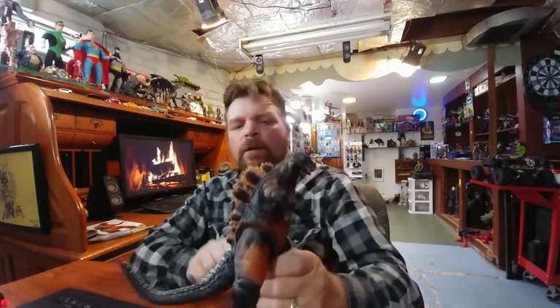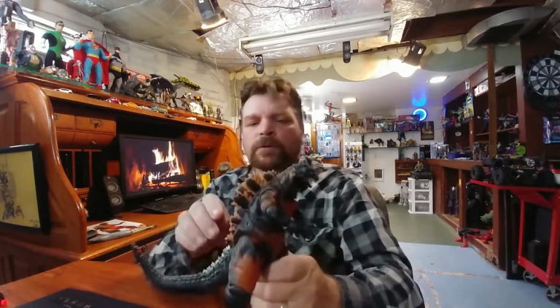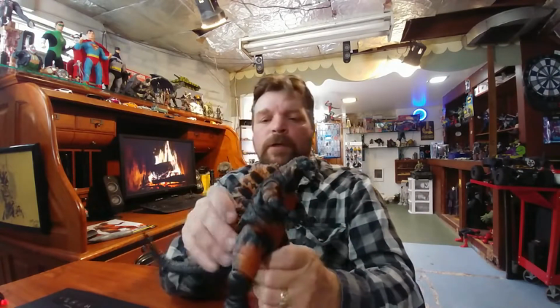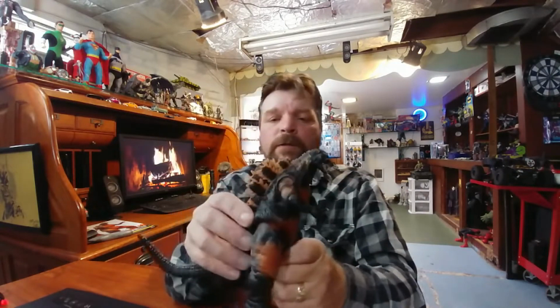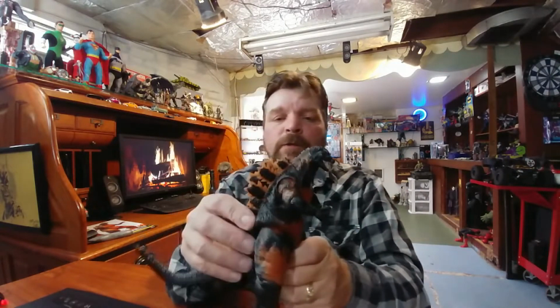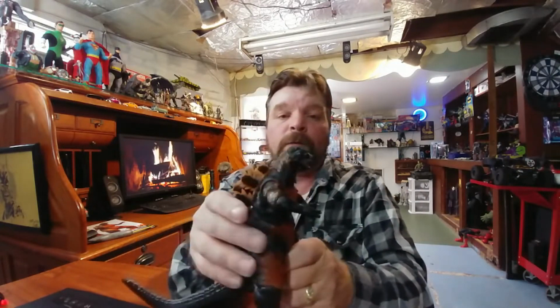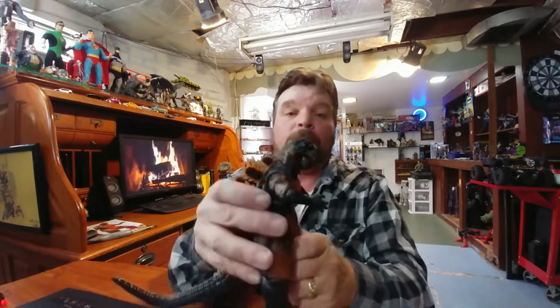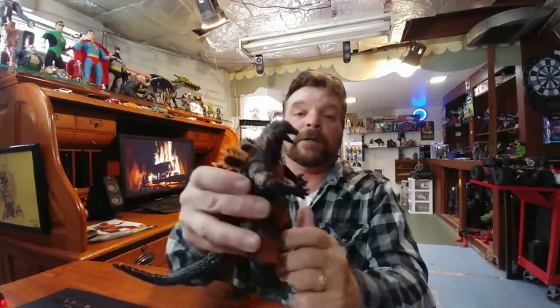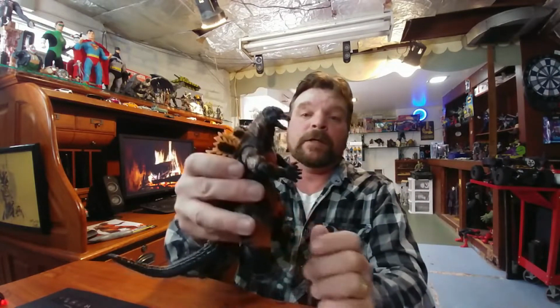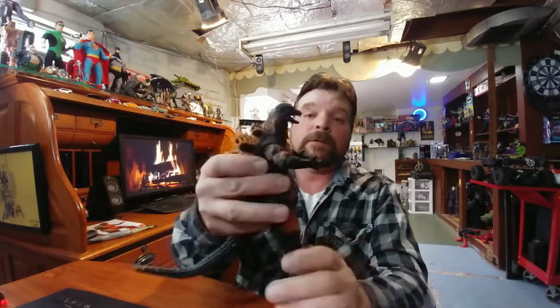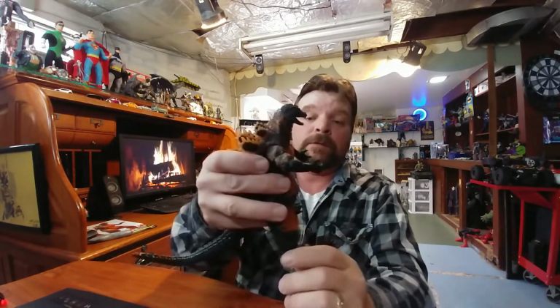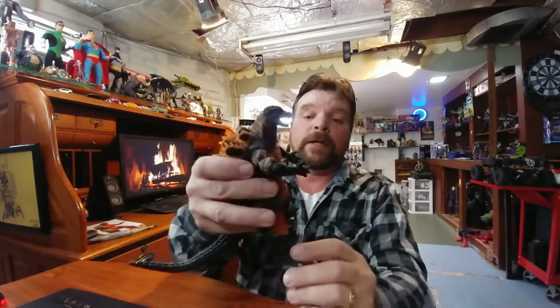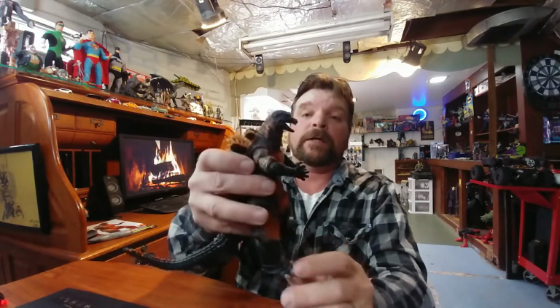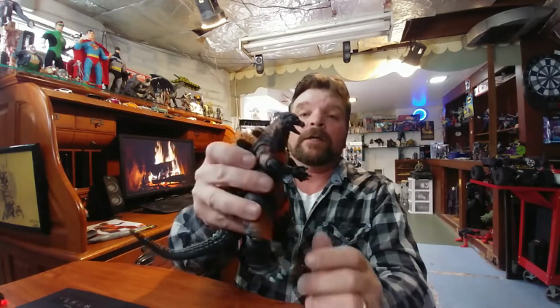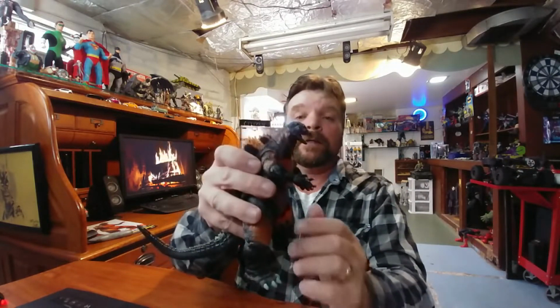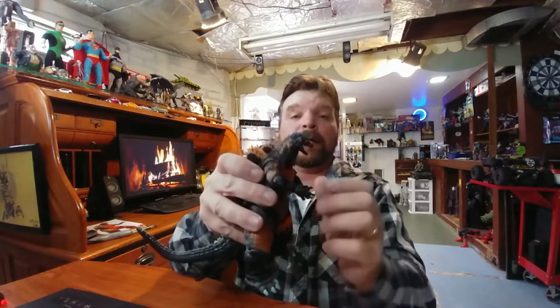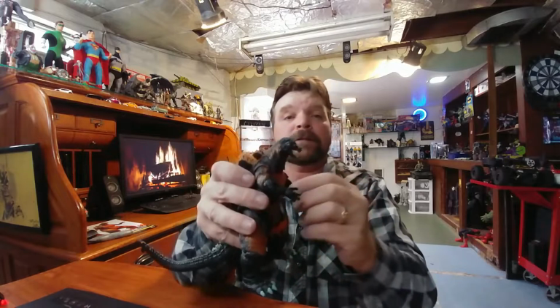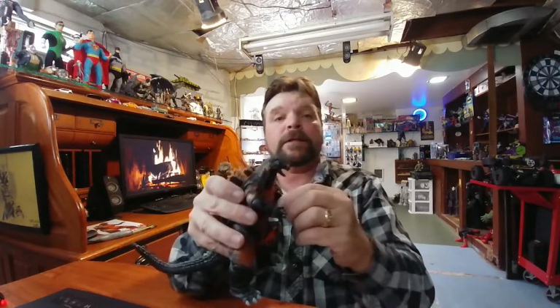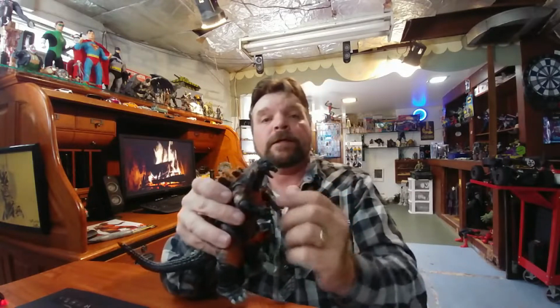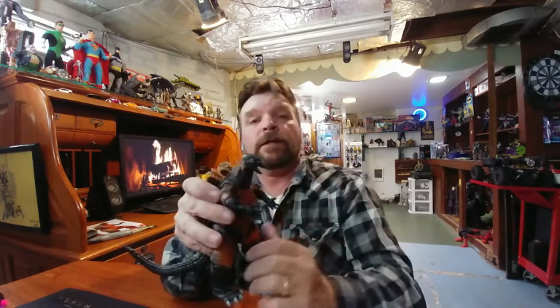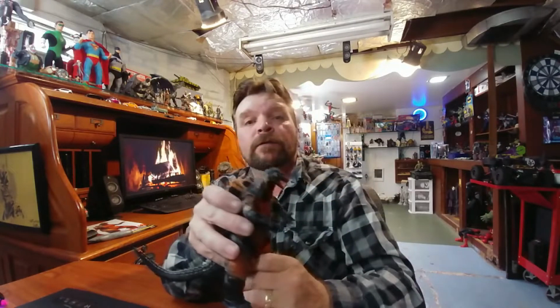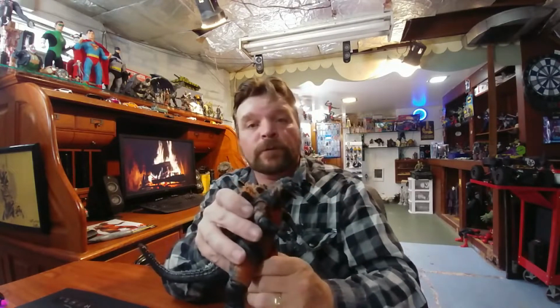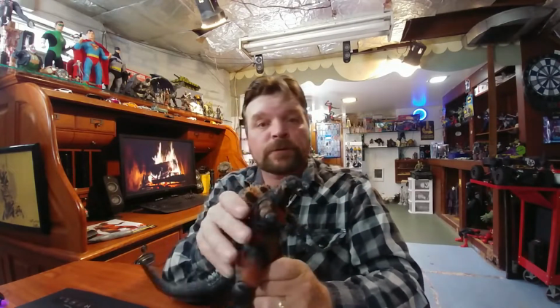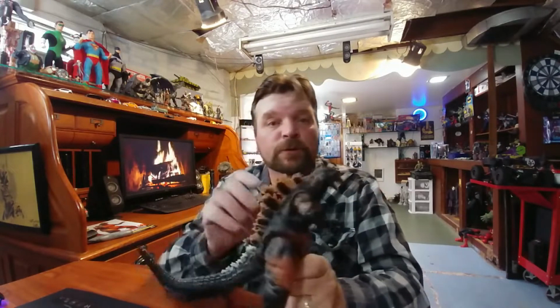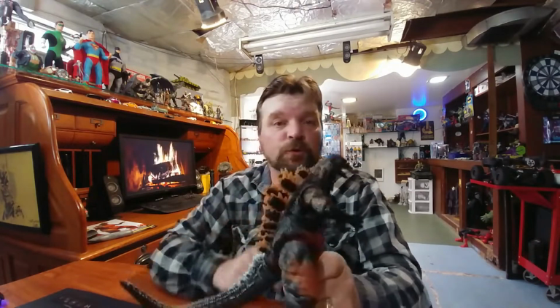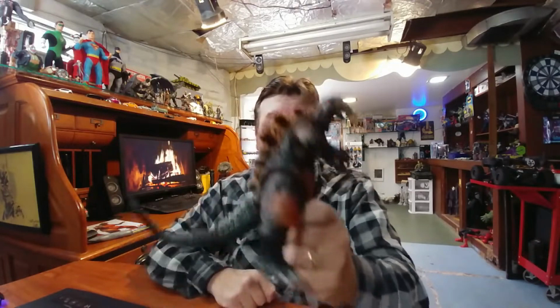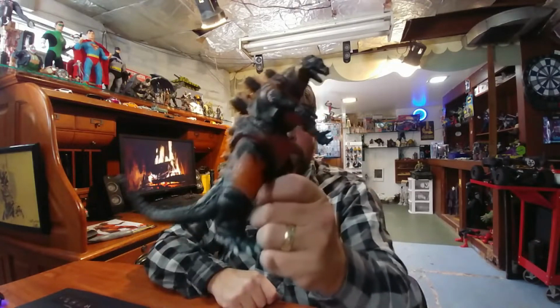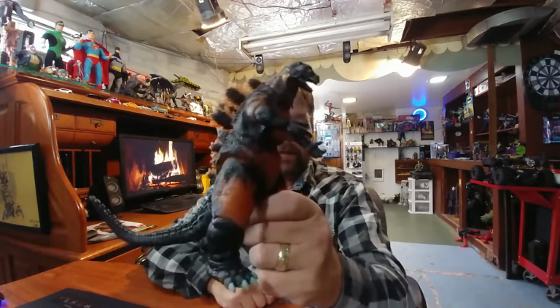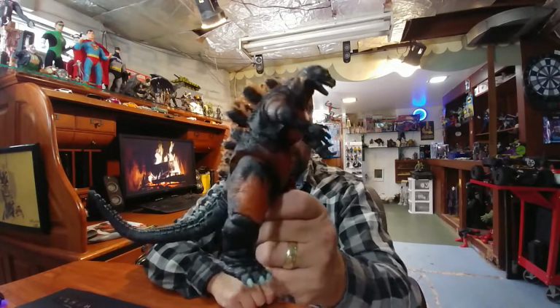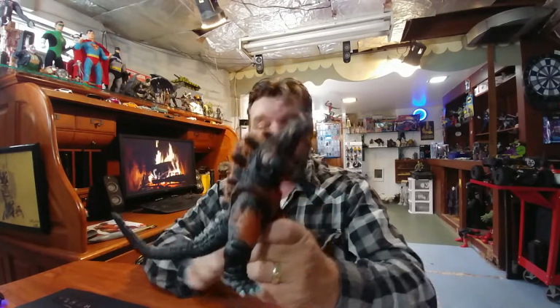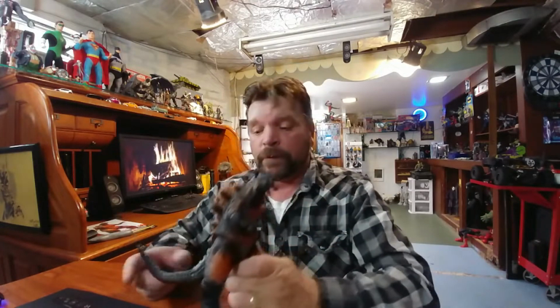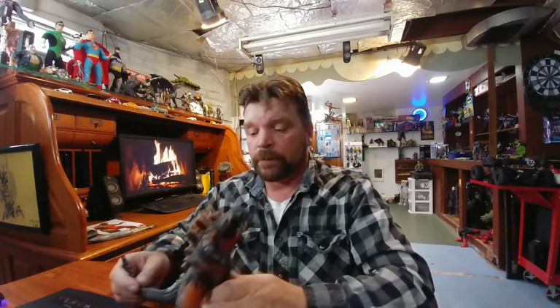So yeah, that's been my look at the NECA Godzilla versus Destroyer action figure.